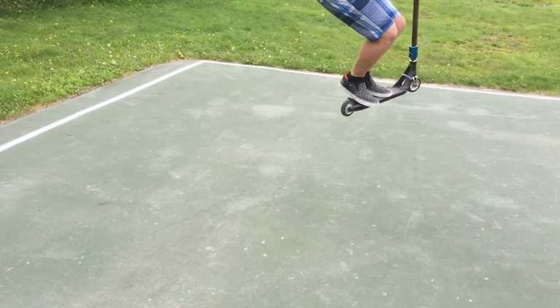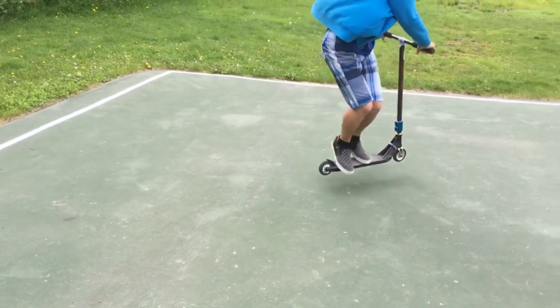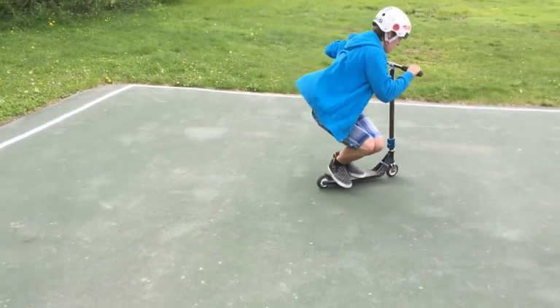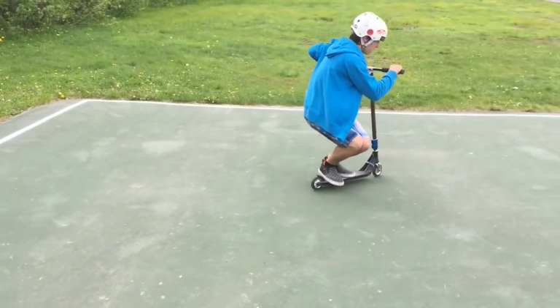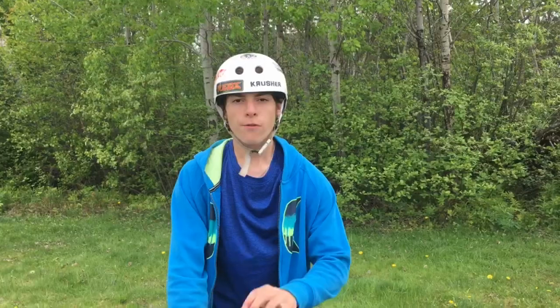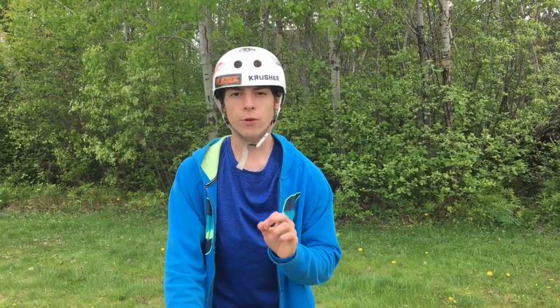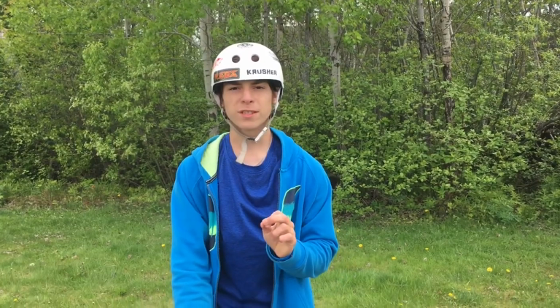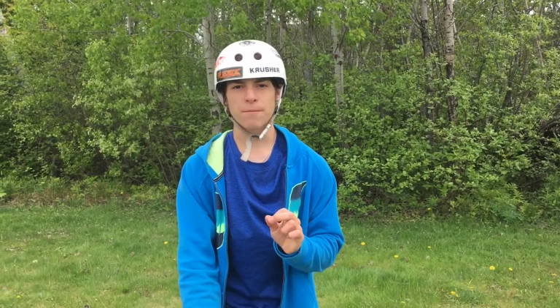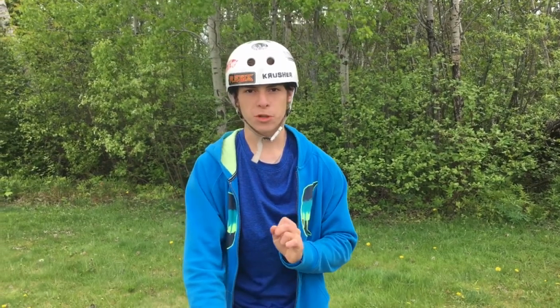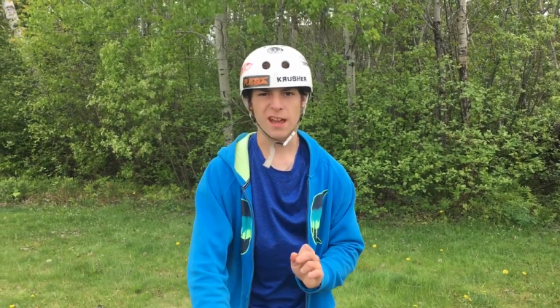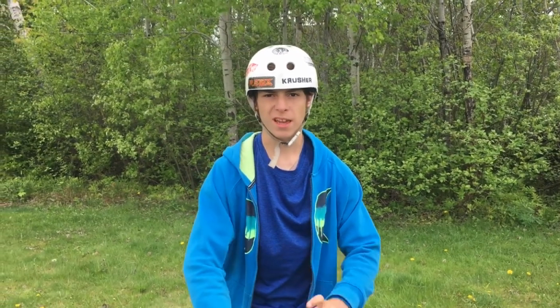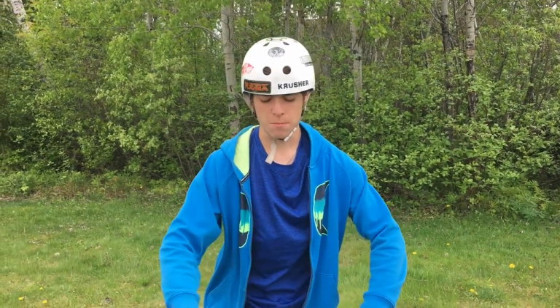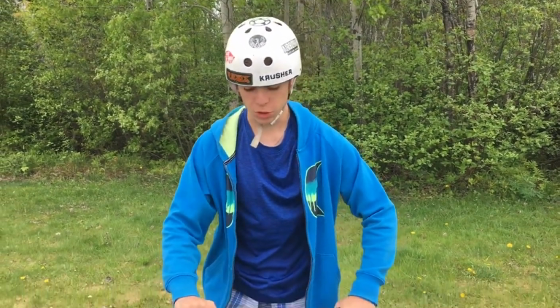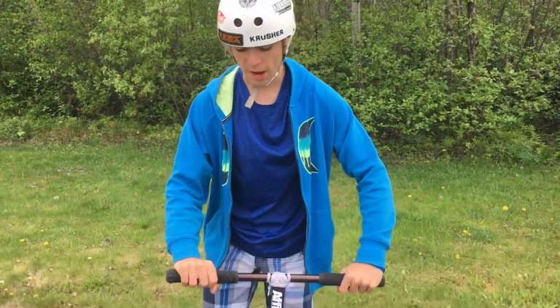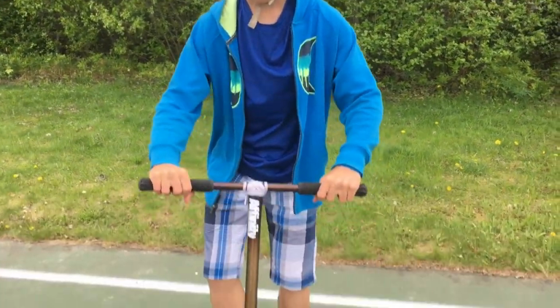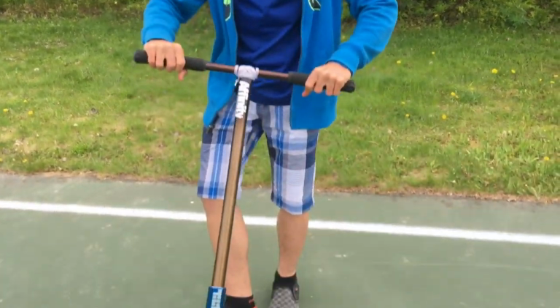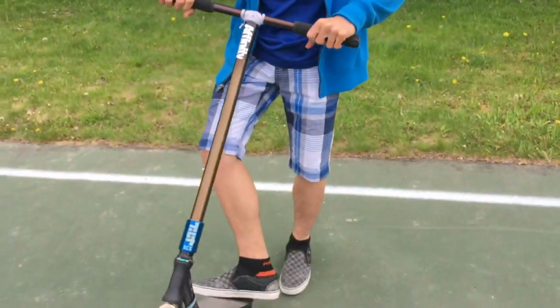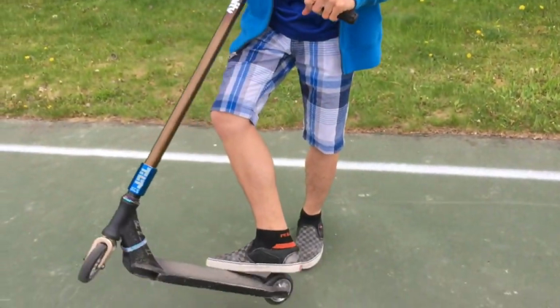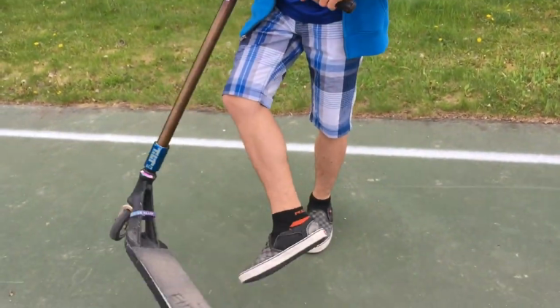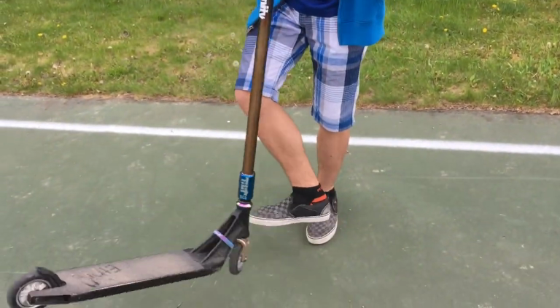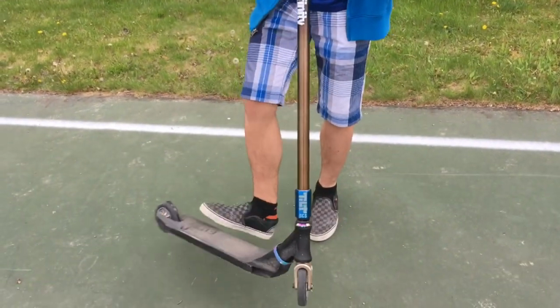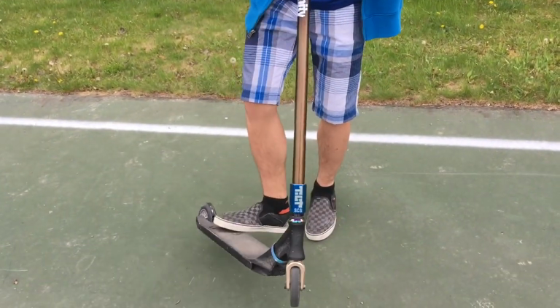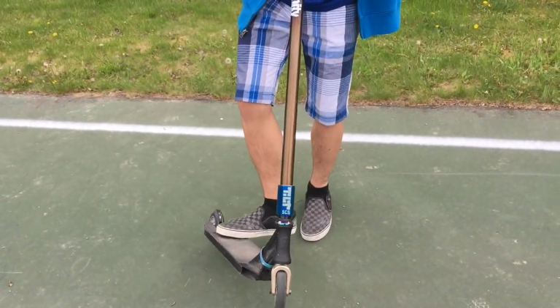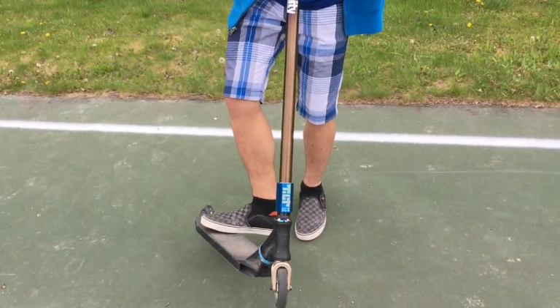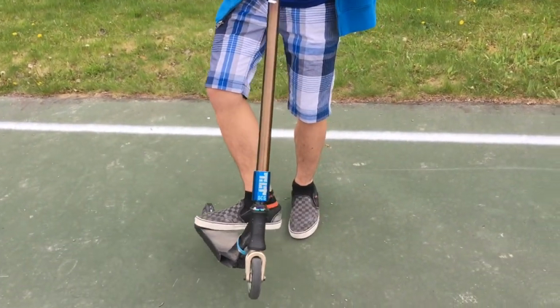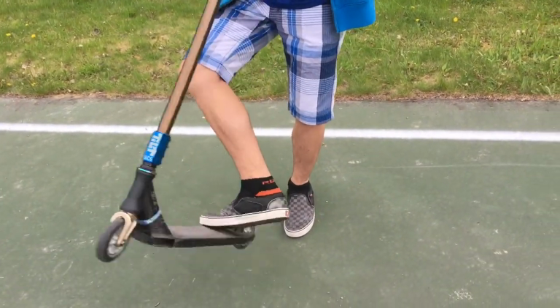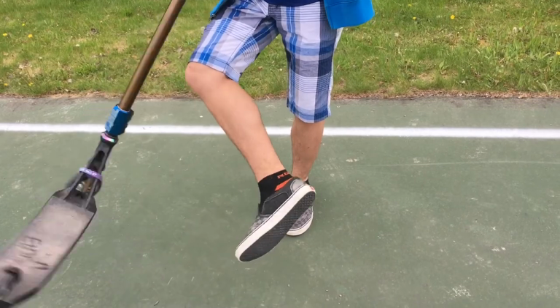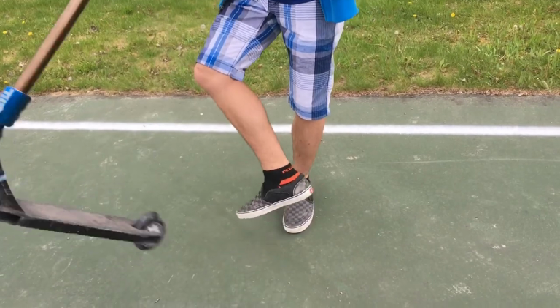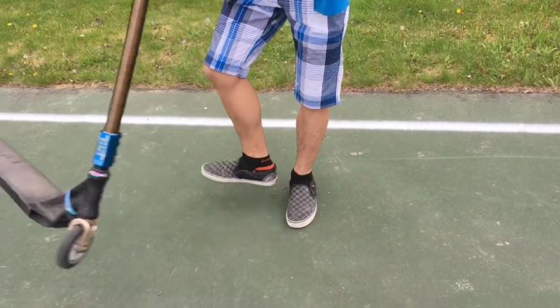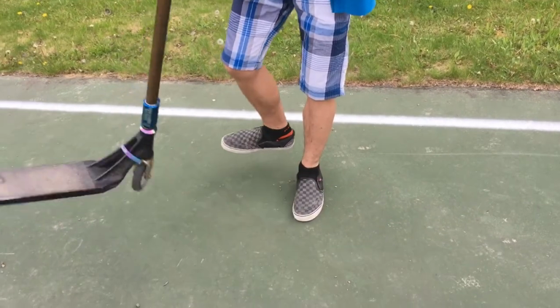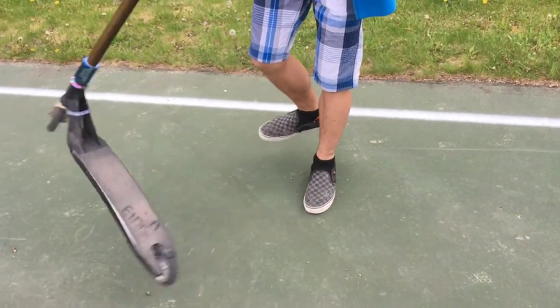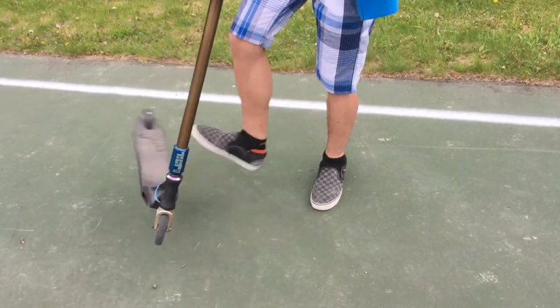Fourth step, you'll need that kicking motion at first to get one whip going, and then finish the rest with your arms.